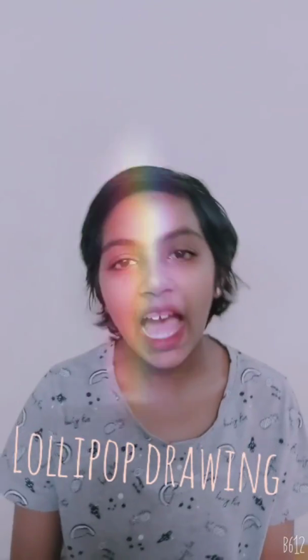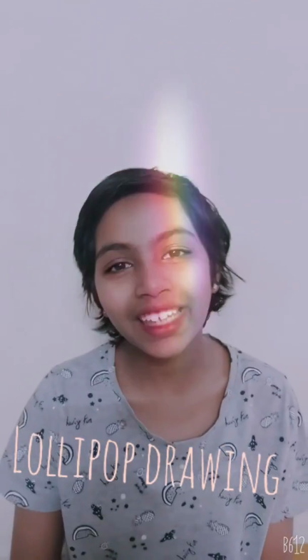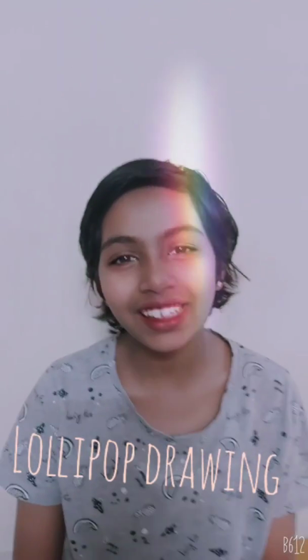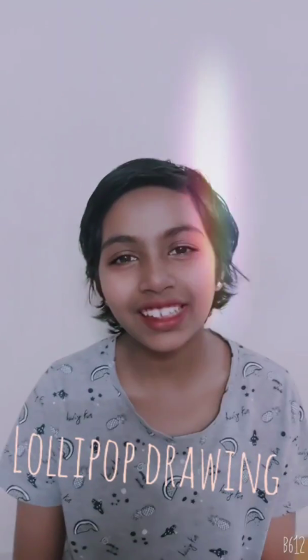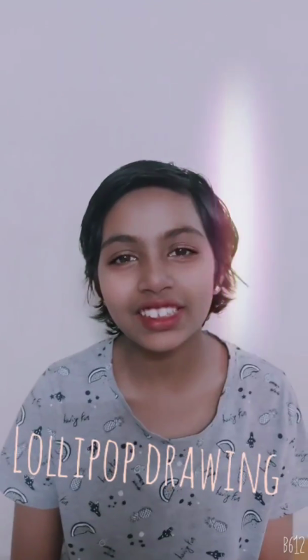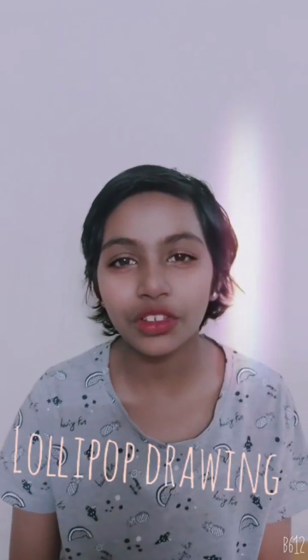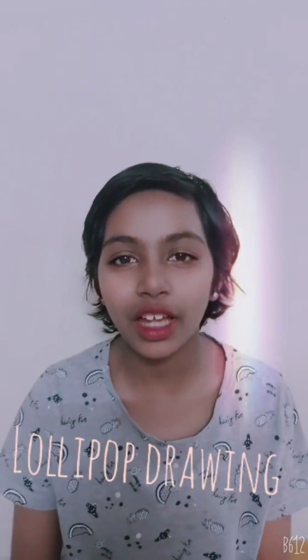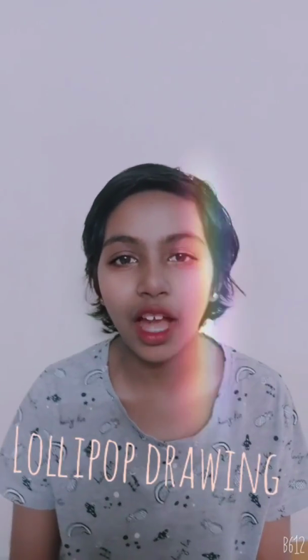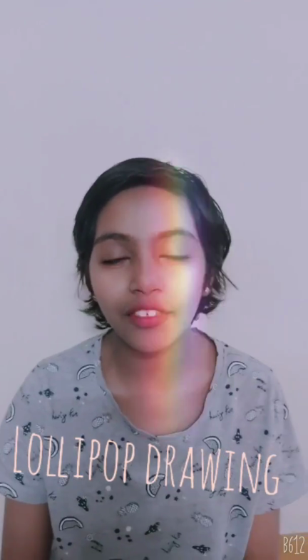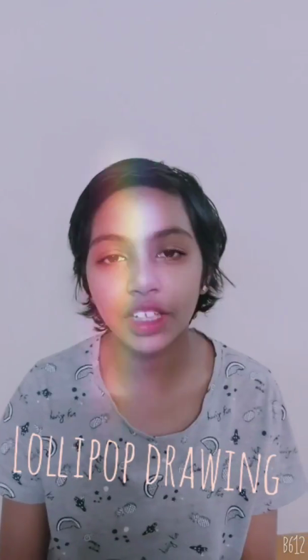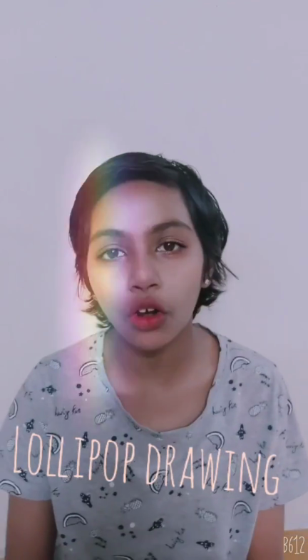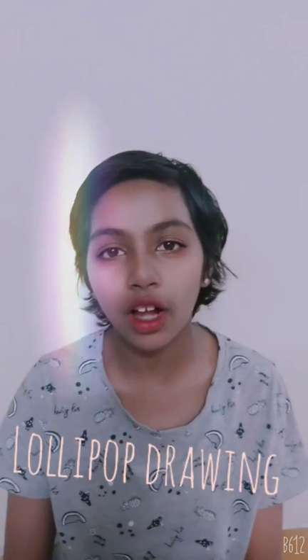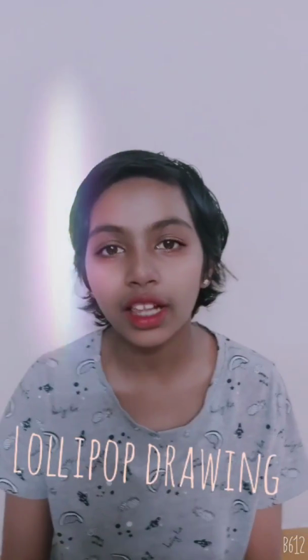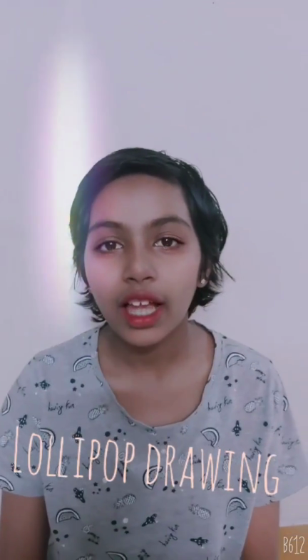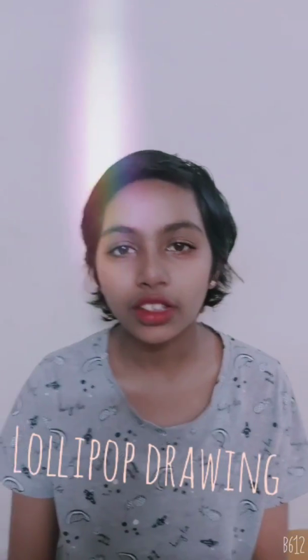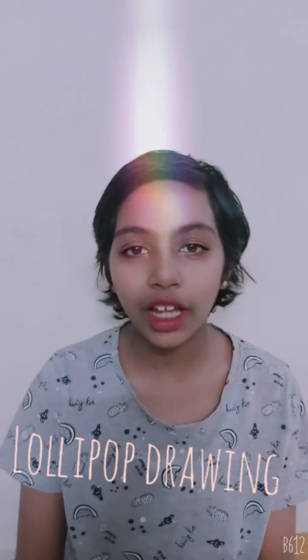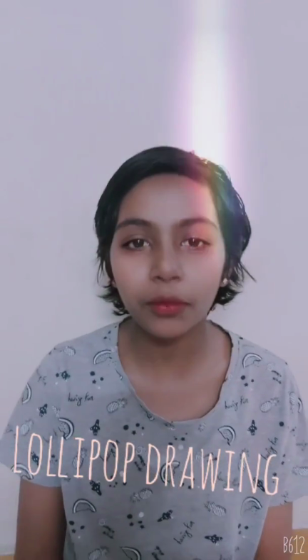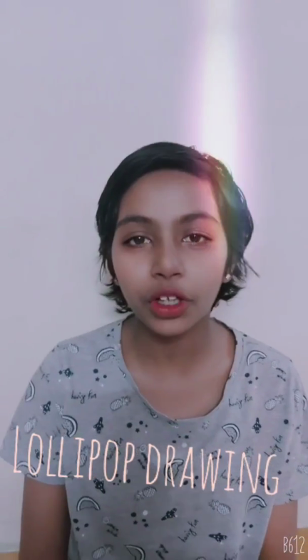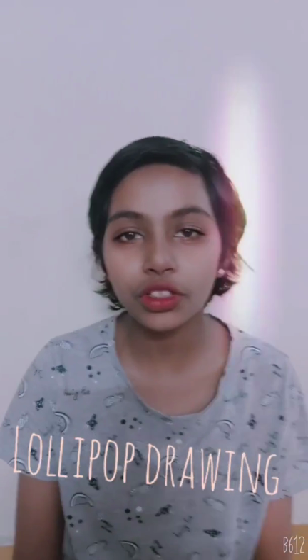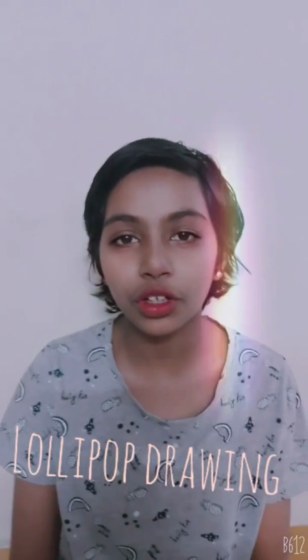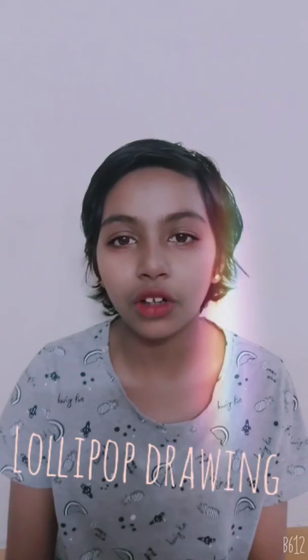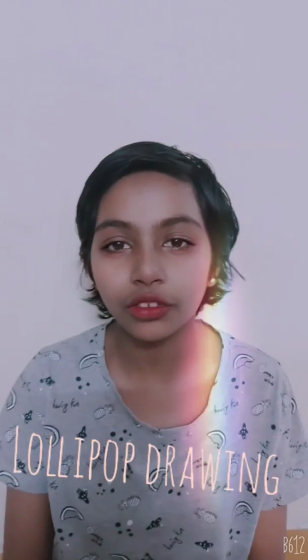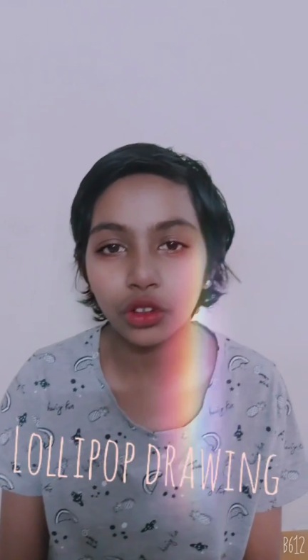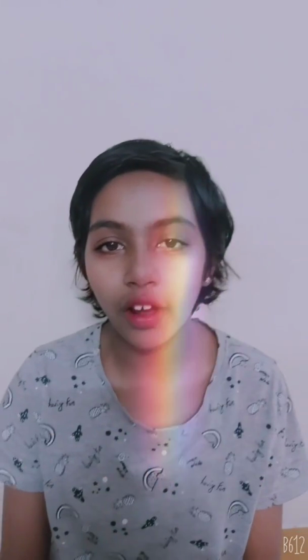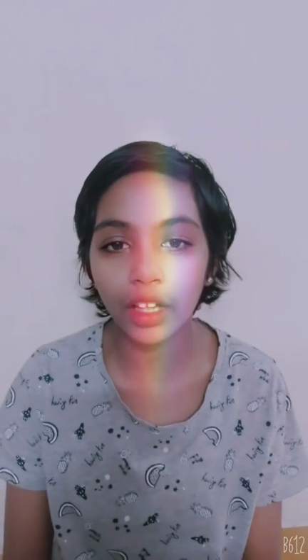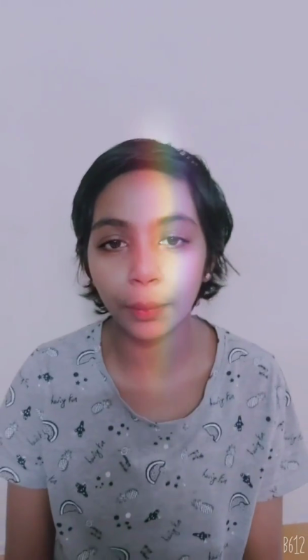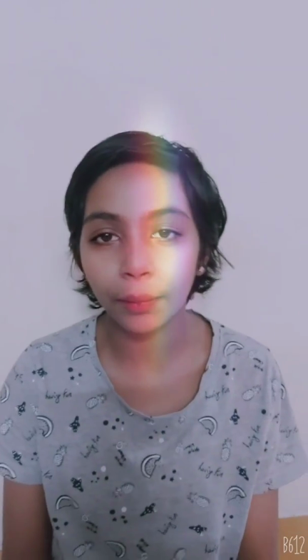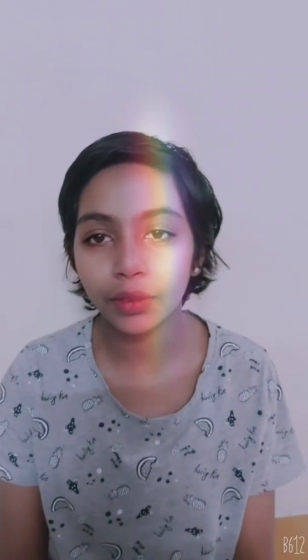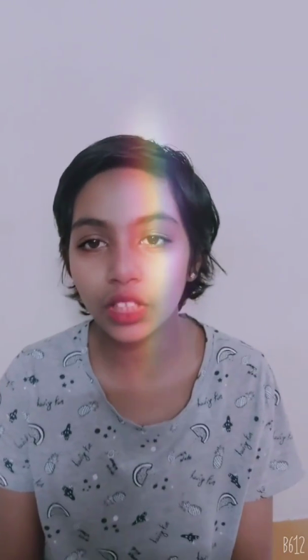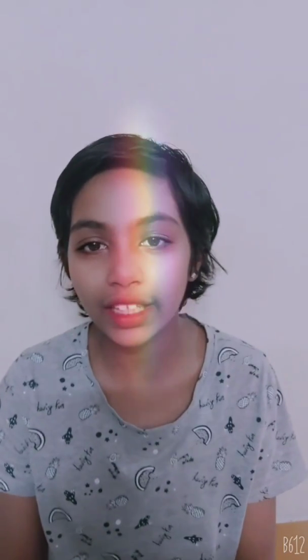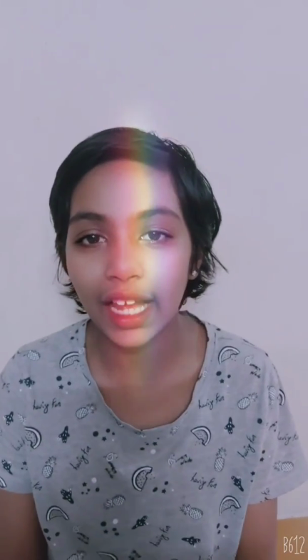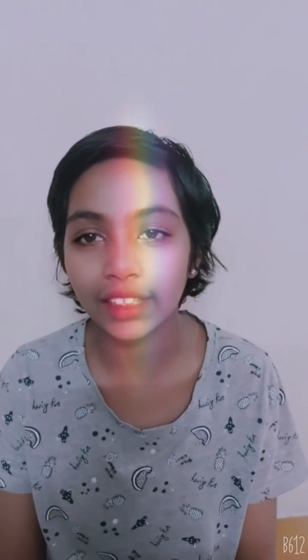Hi kids, how are you all today? I'm going to show you how to draw a lollipop. So let's start.